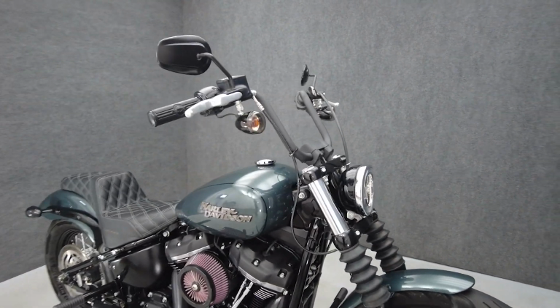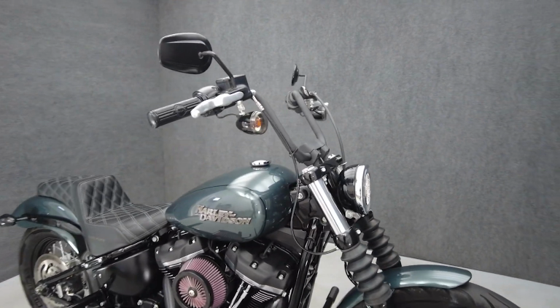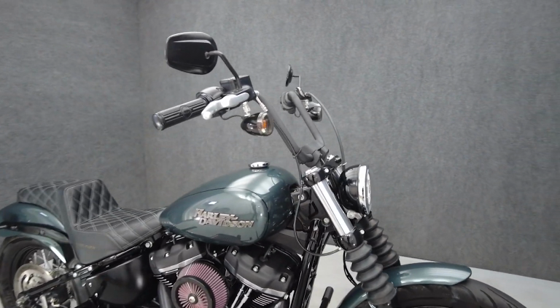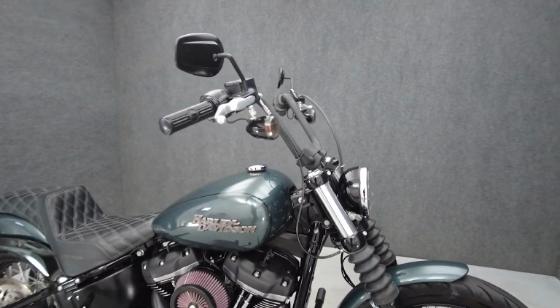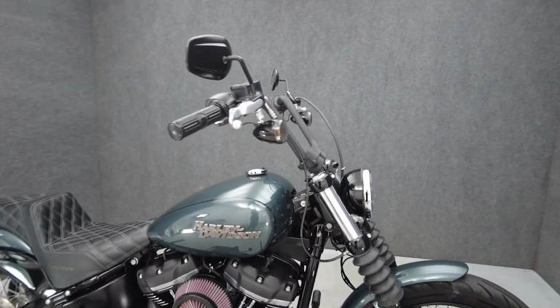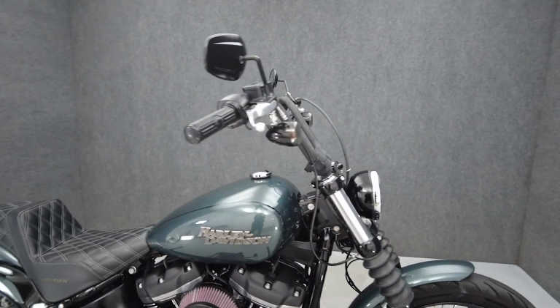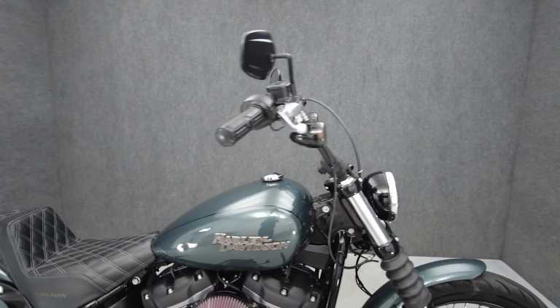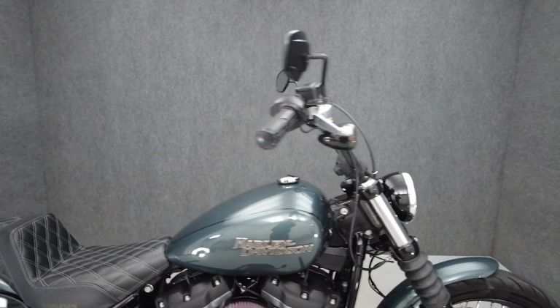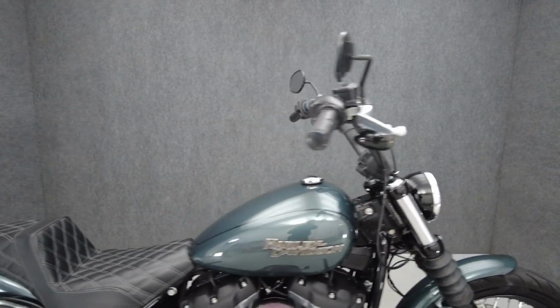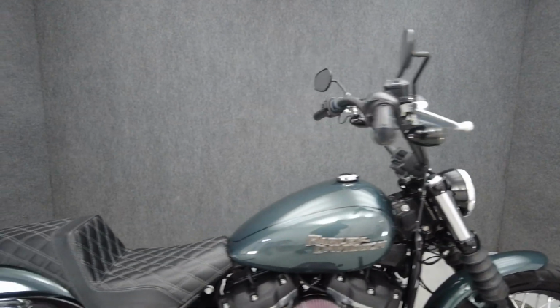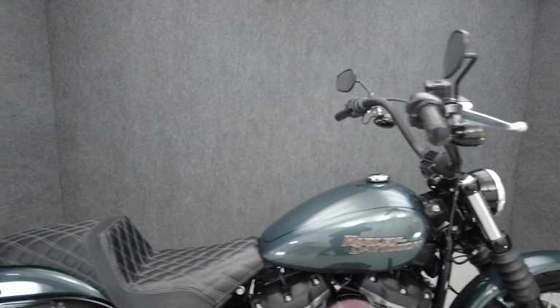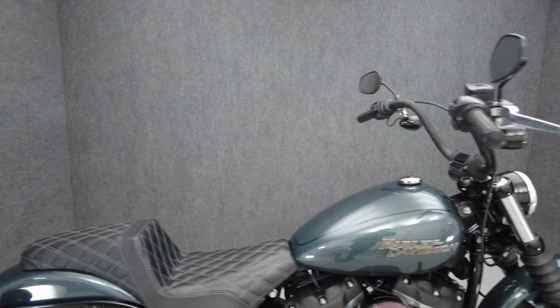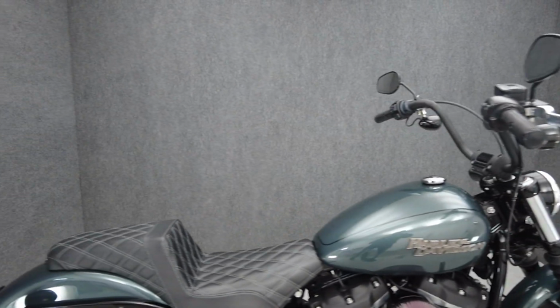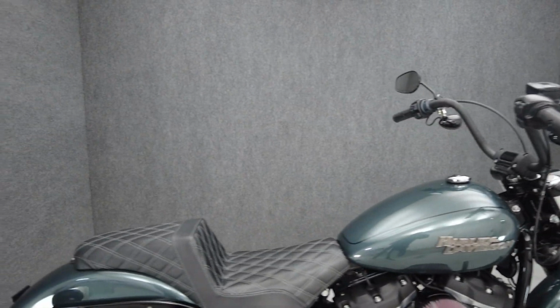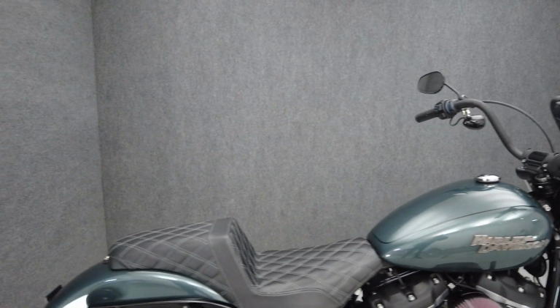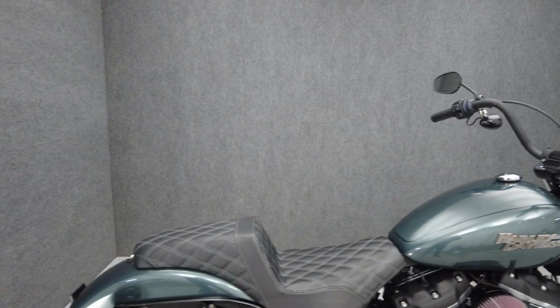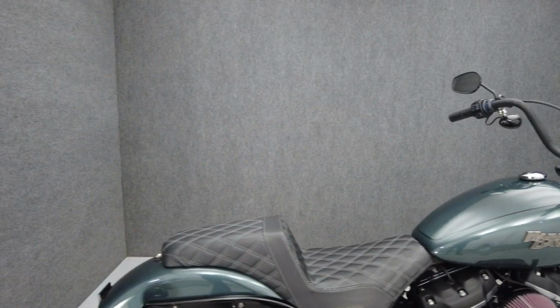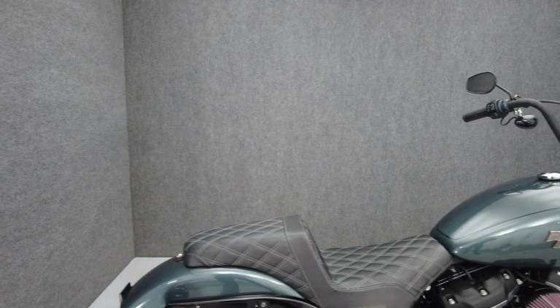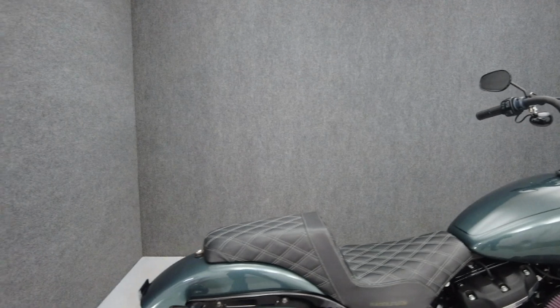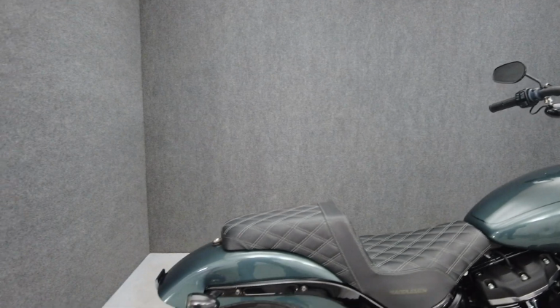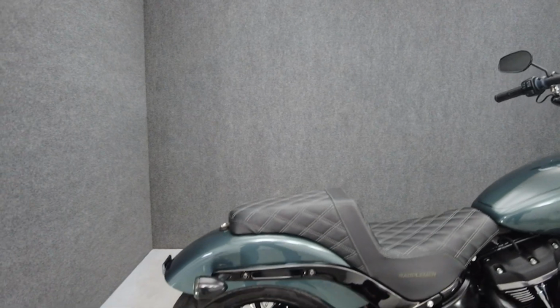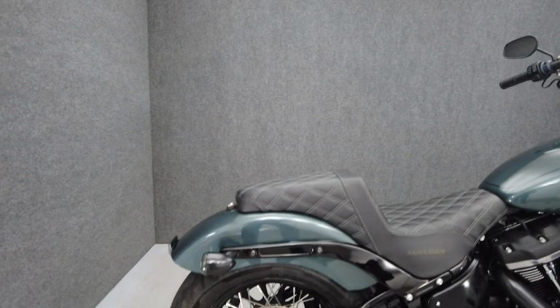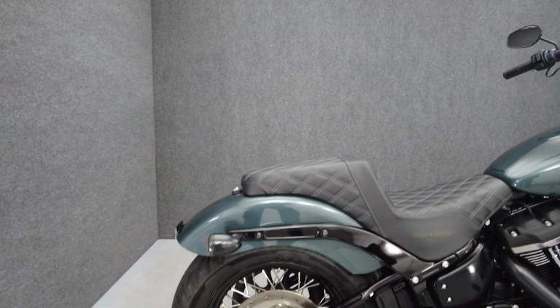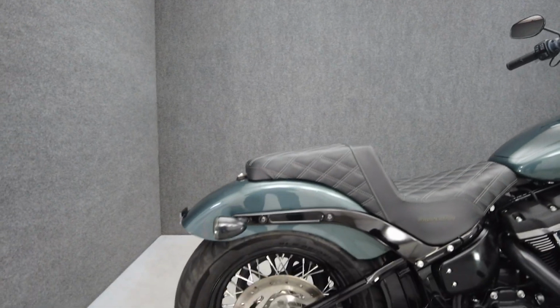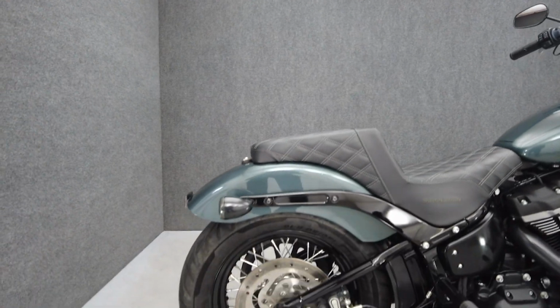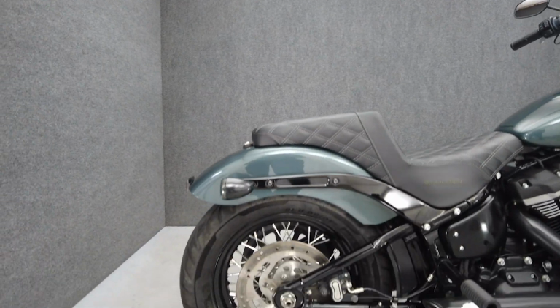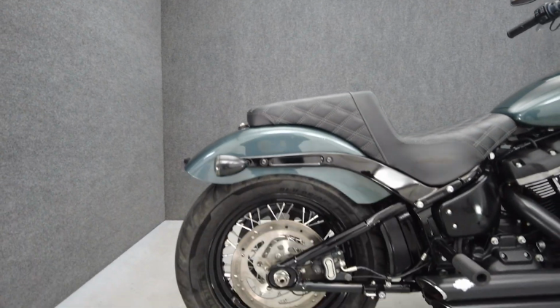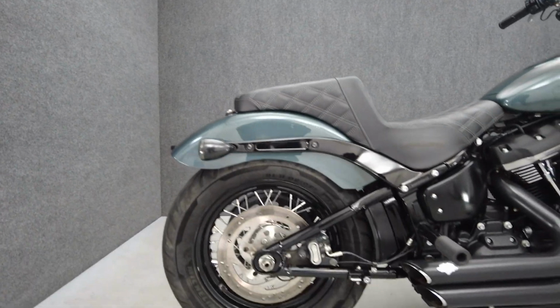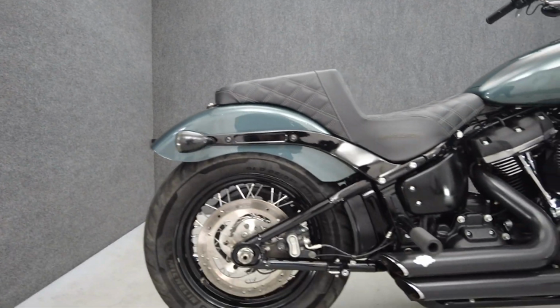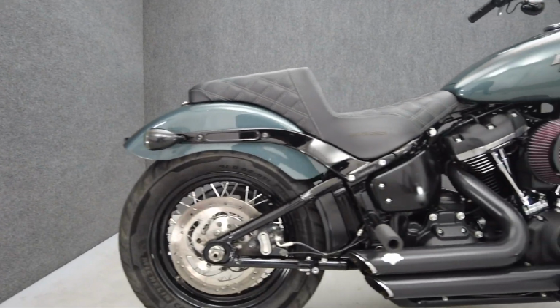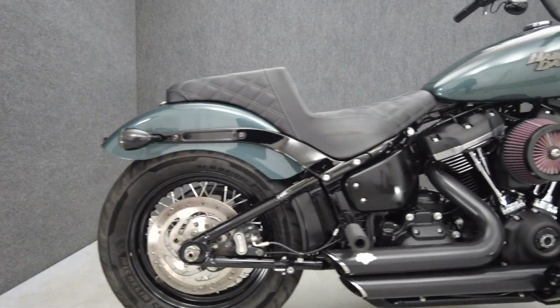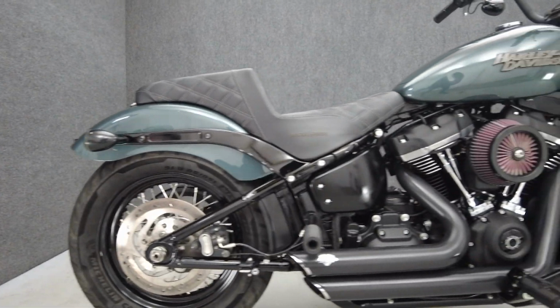It's been upgraded with grips, Screaming Eagle Stage 1 intake, rider foot pegs, saddle and seat, helmet lock, spoke turn signals, and an engine guard.